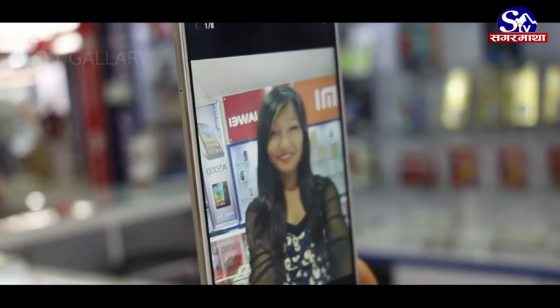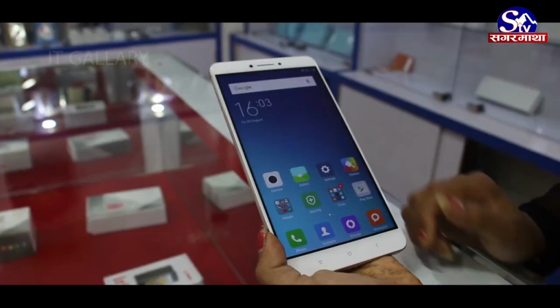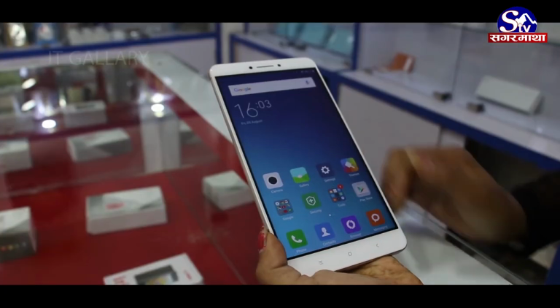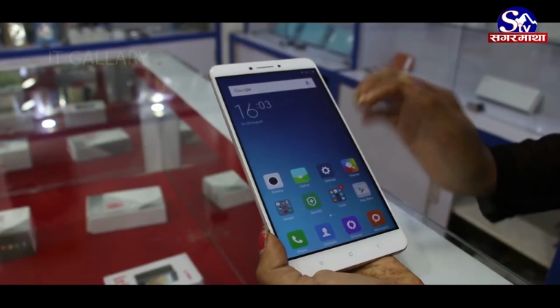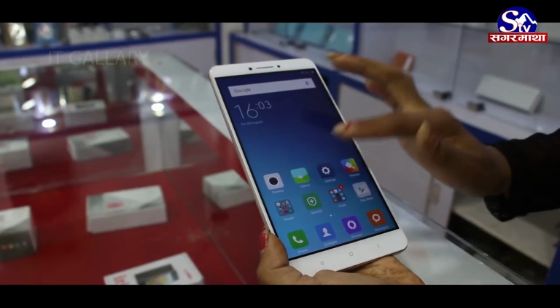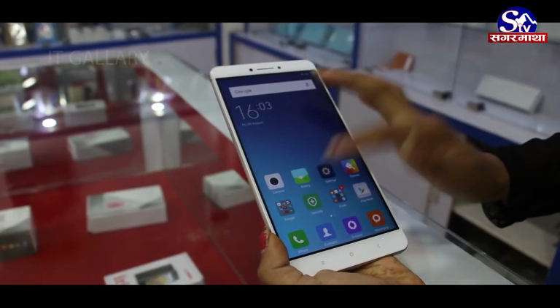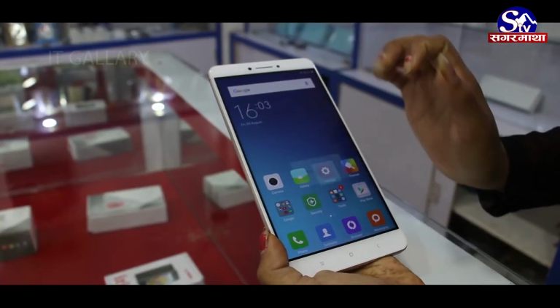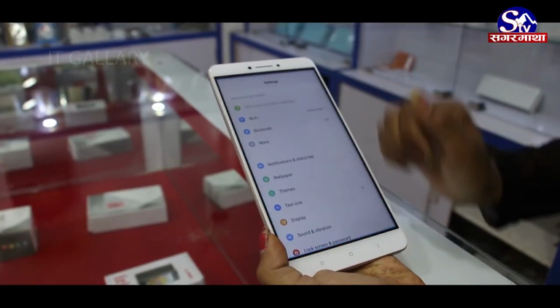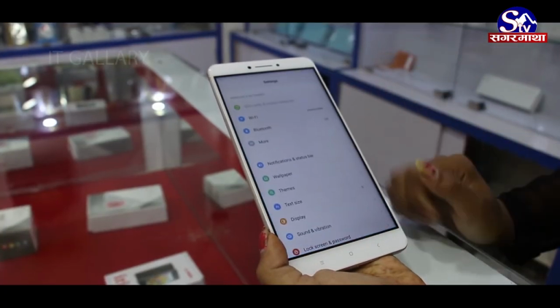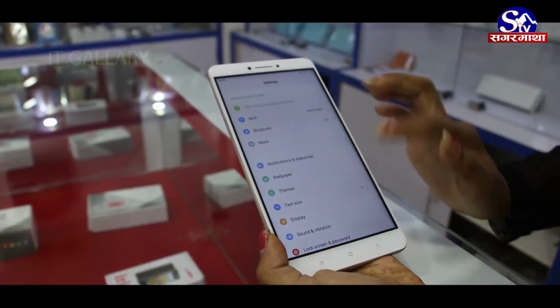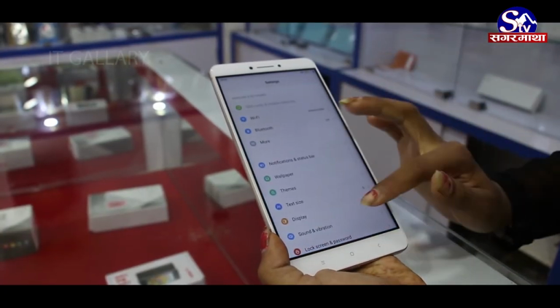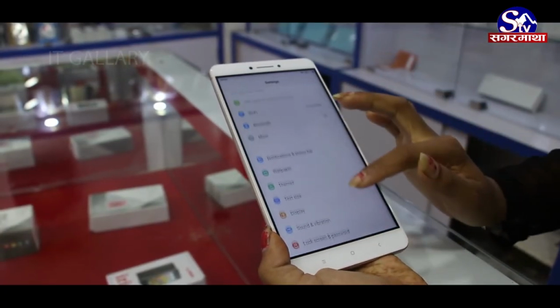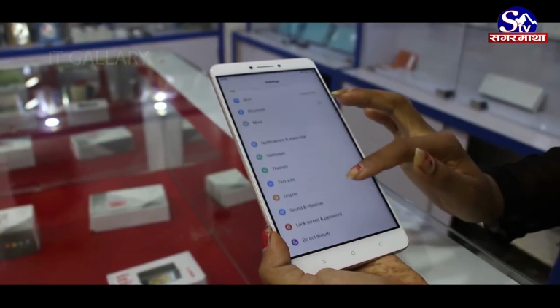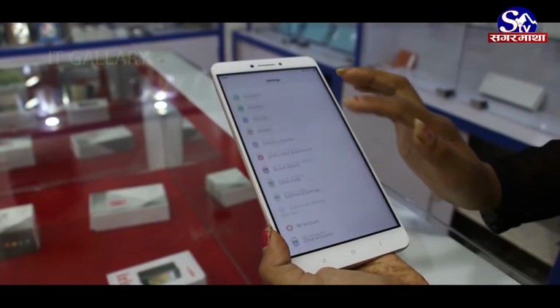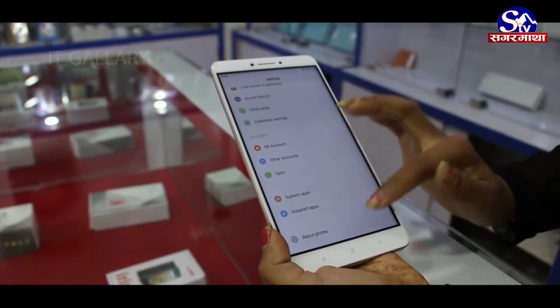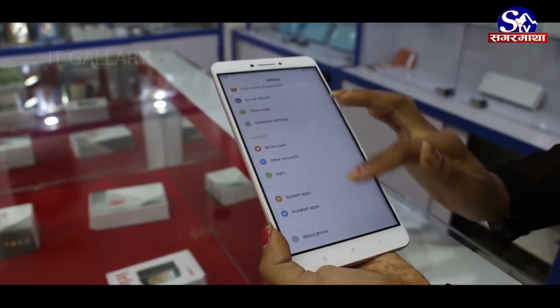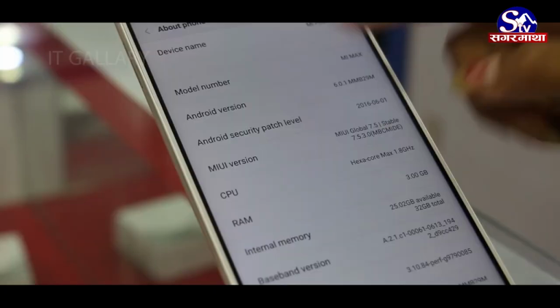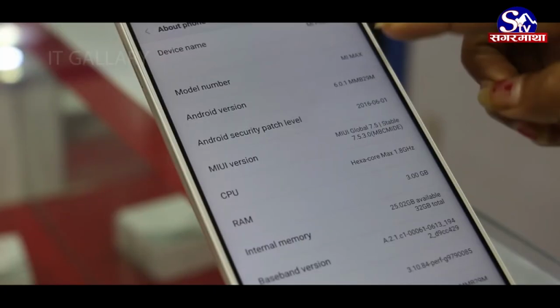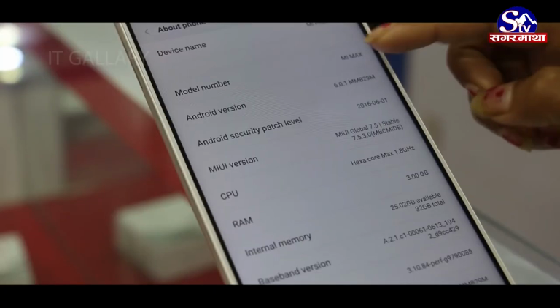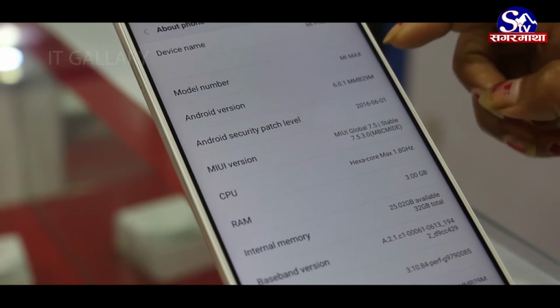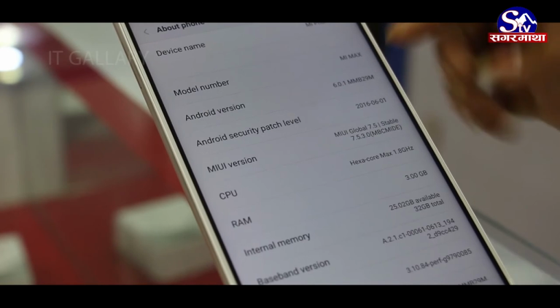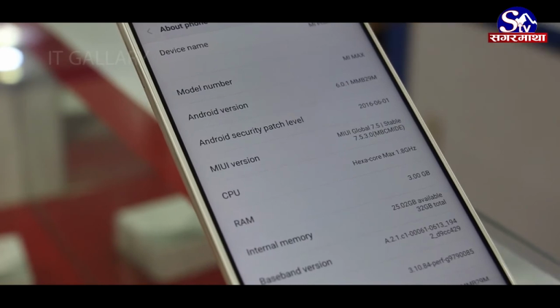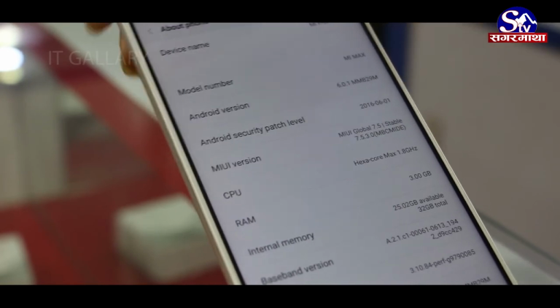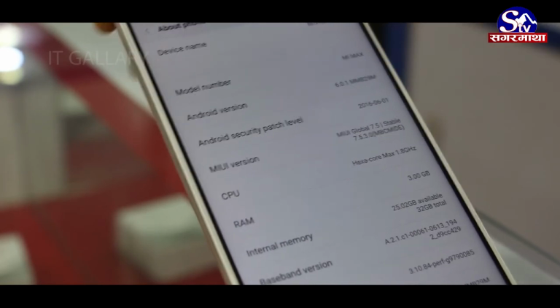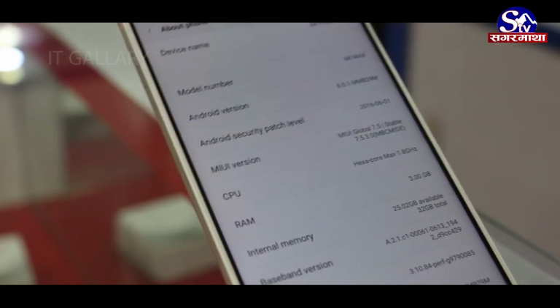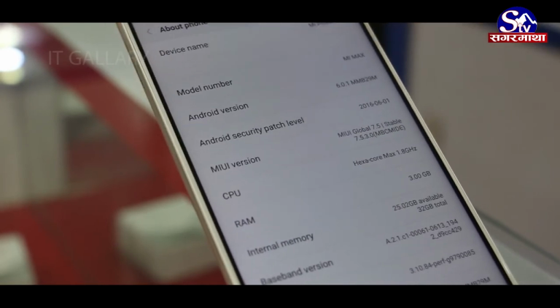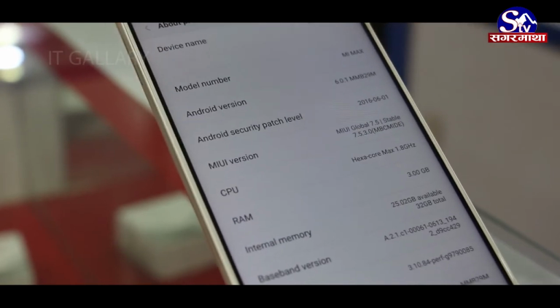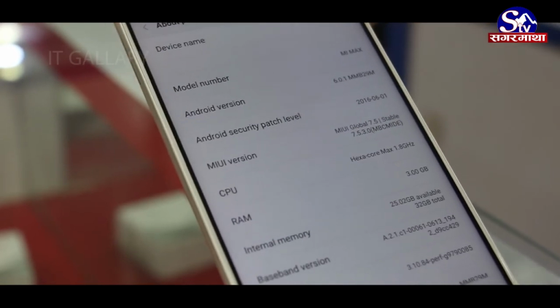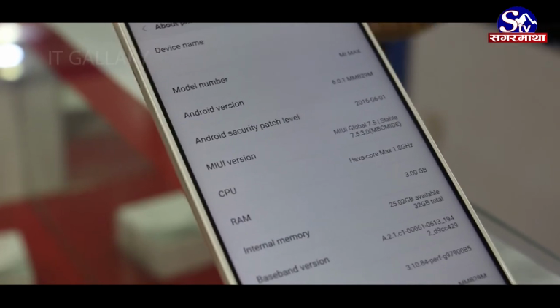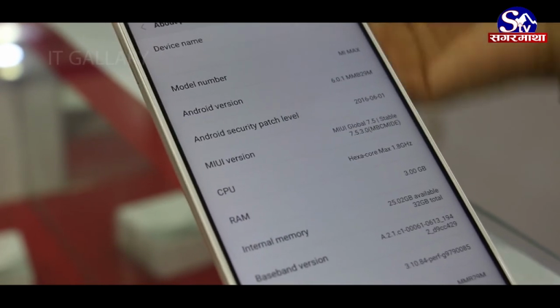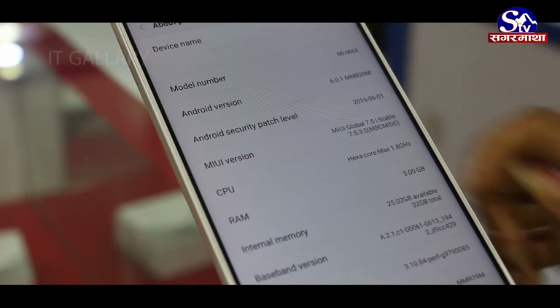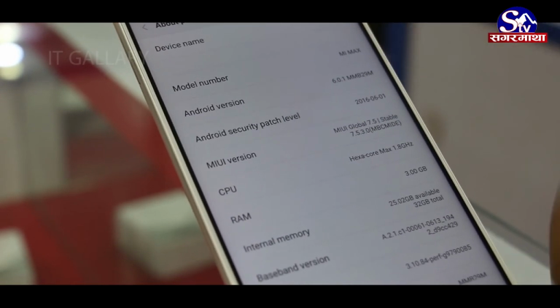The Xiaomi Mi Max runs on Android 6.0.1. Connectivity features include Wi-Fi, Bluetooth, FM, and GPS.